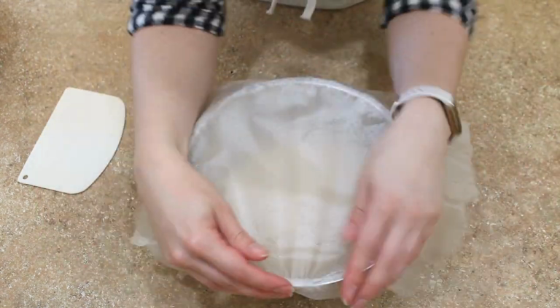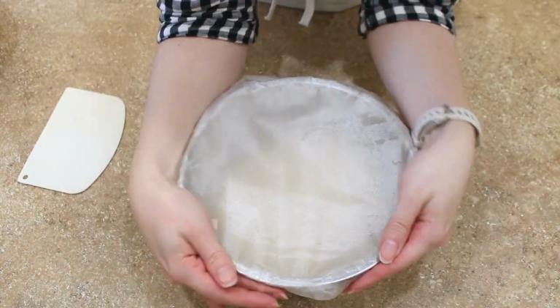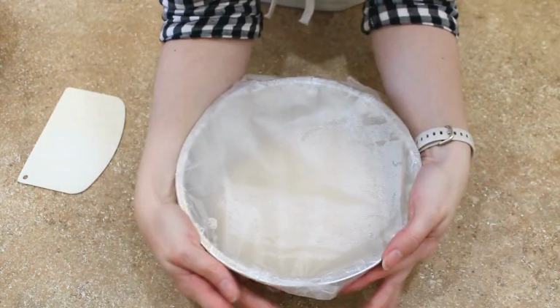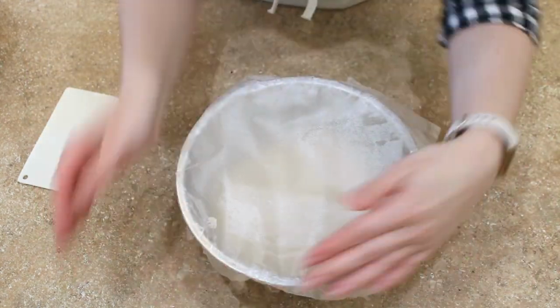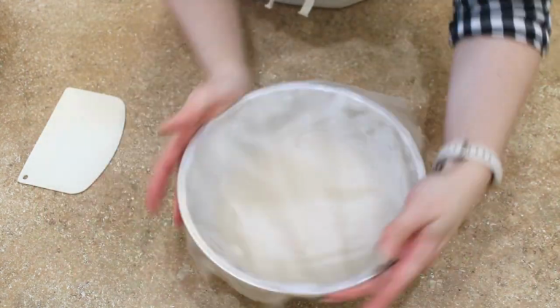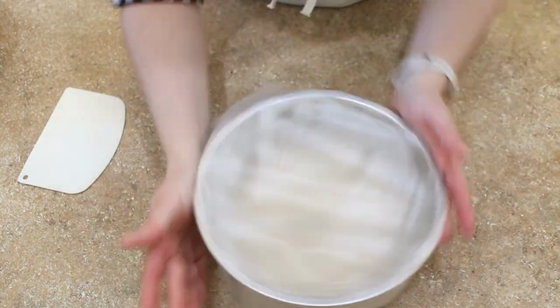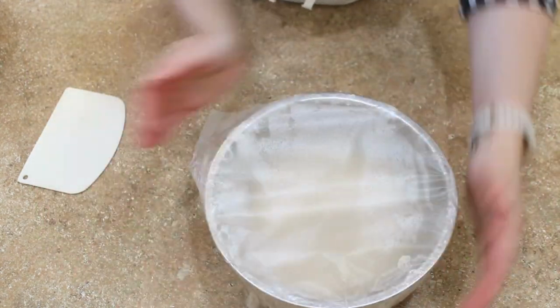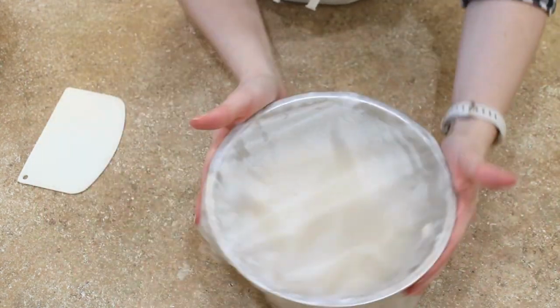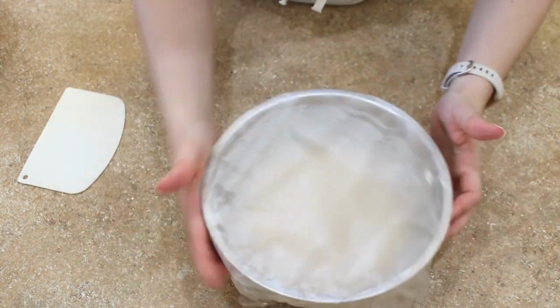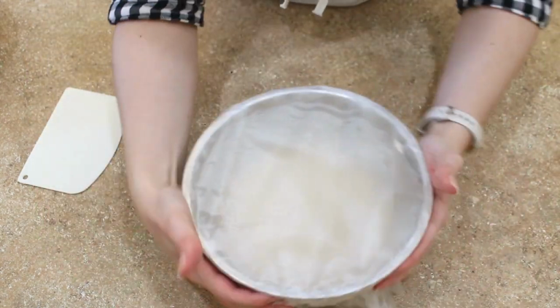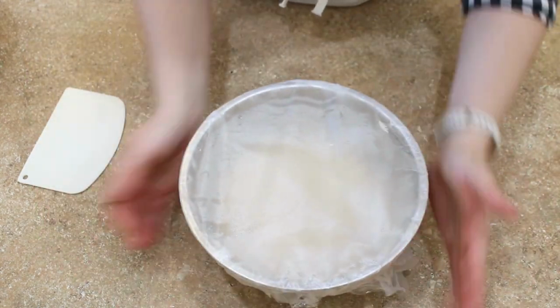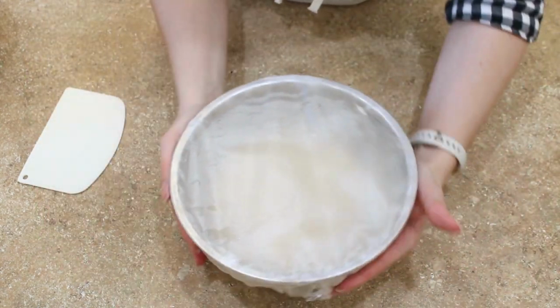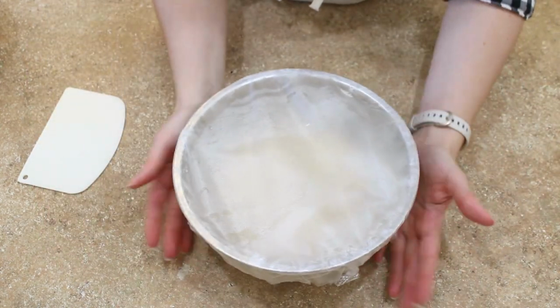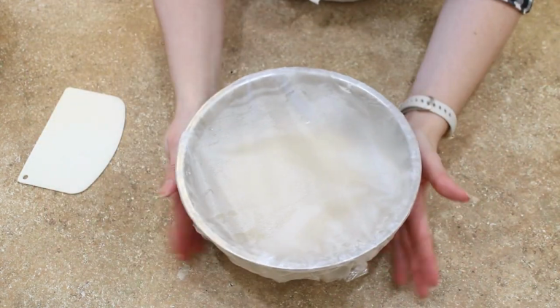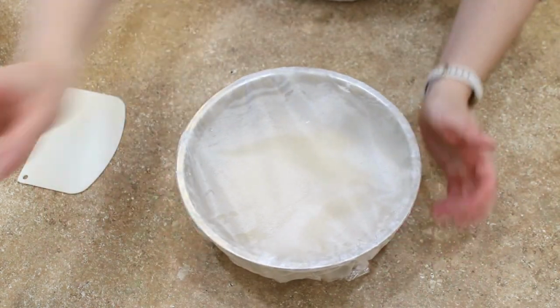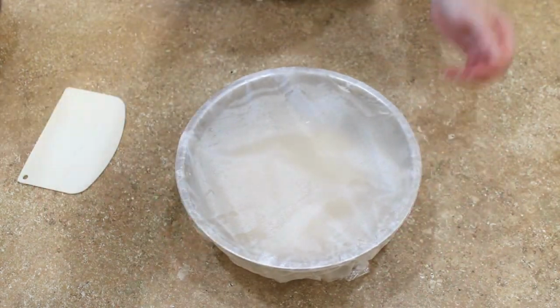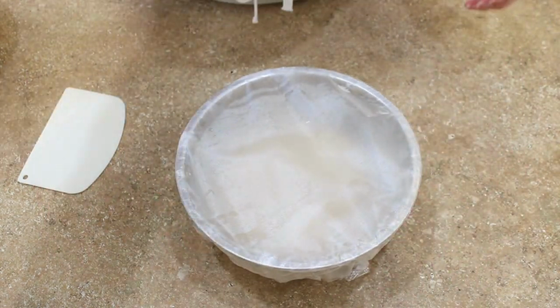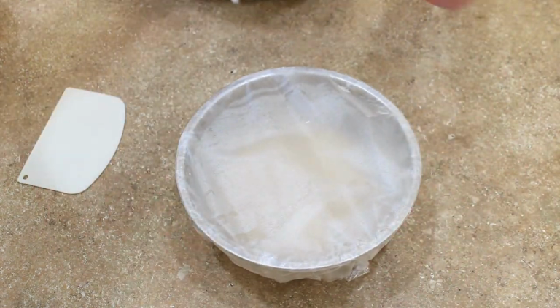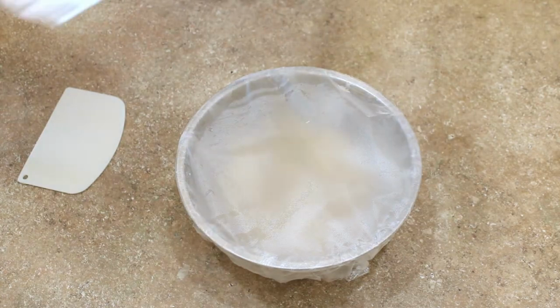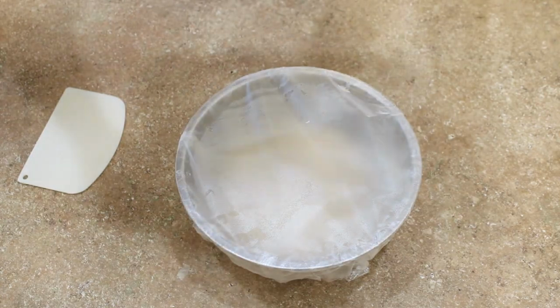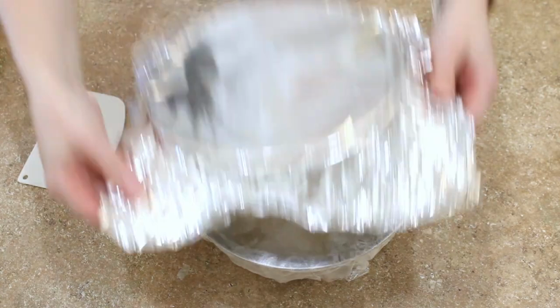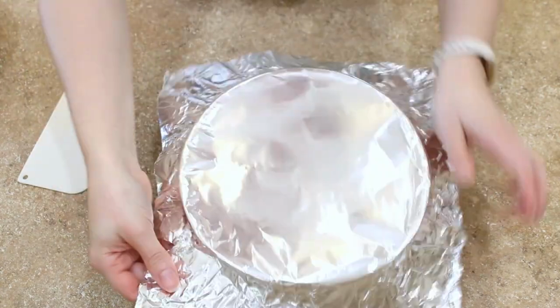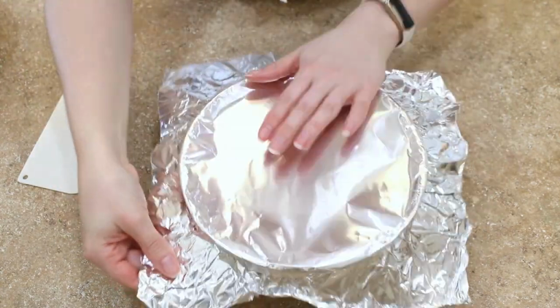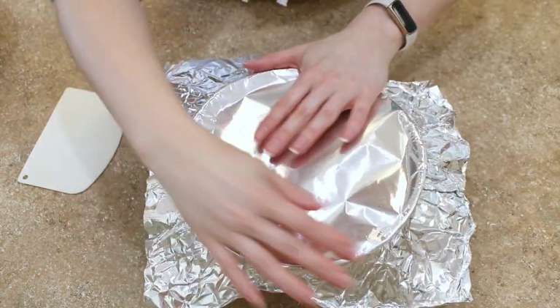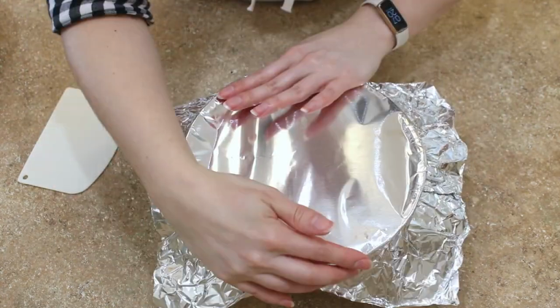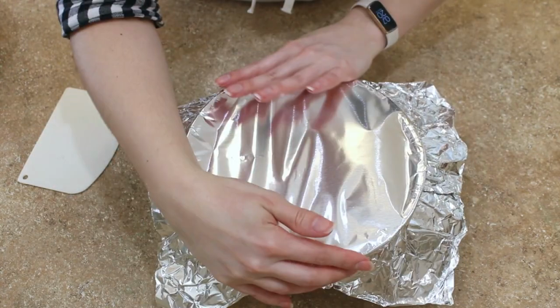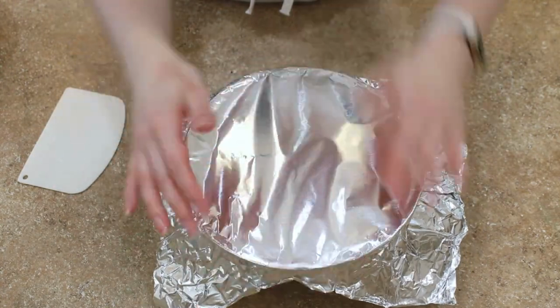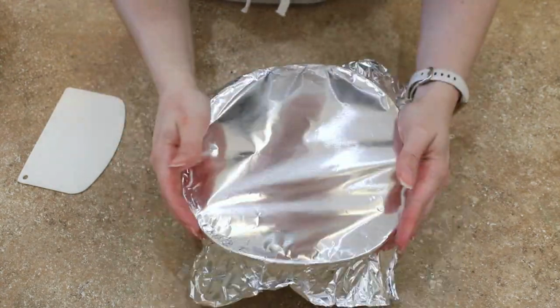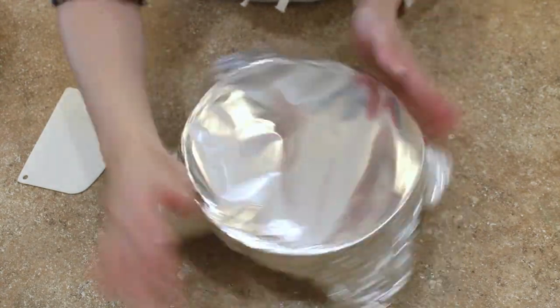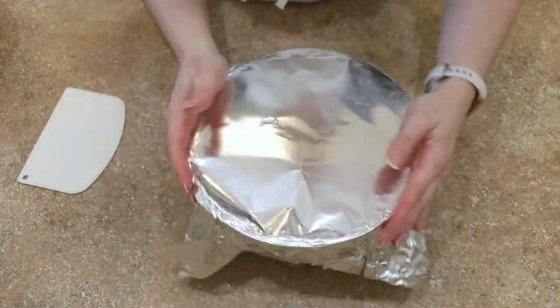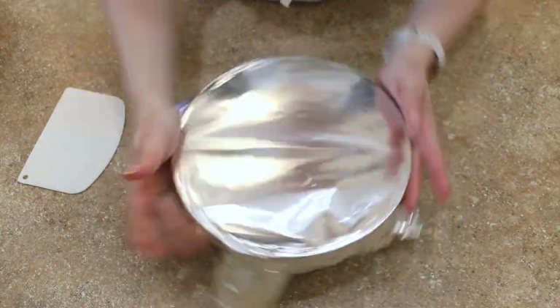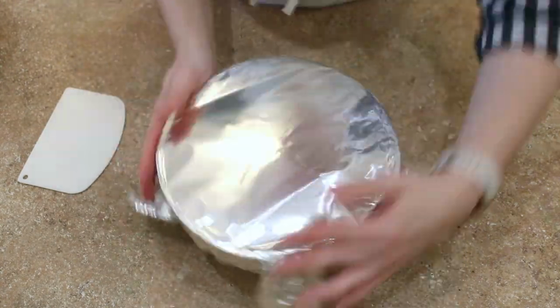Cover the bowl tightly and place it in the fridge to chill for 8 to 12 hours.